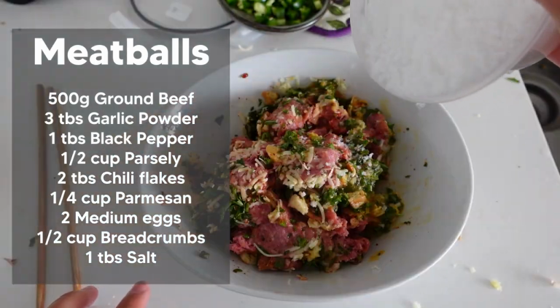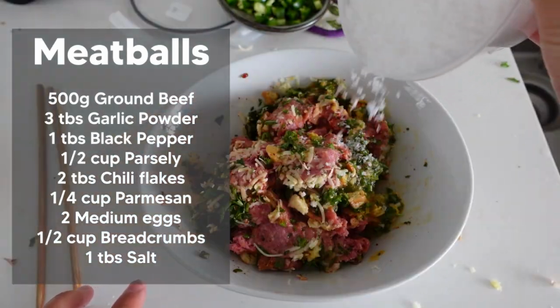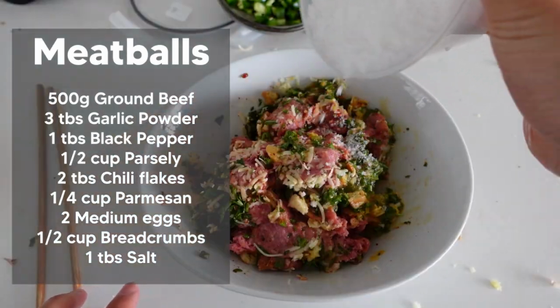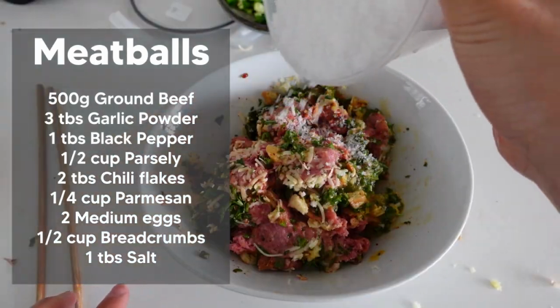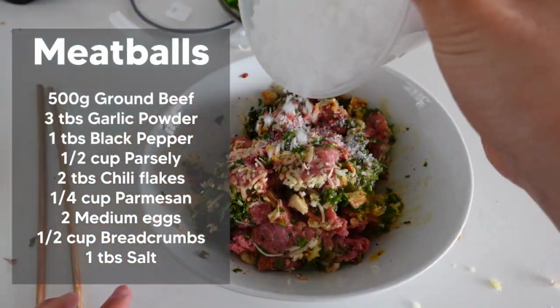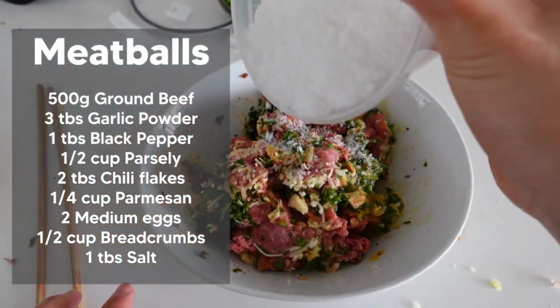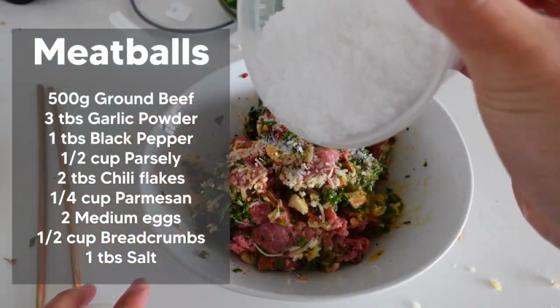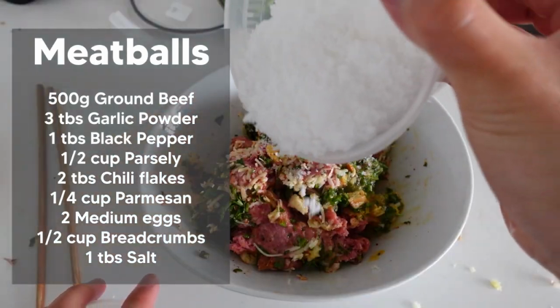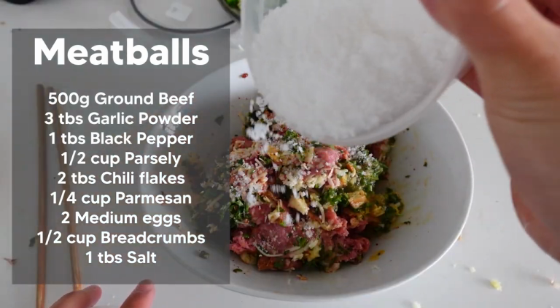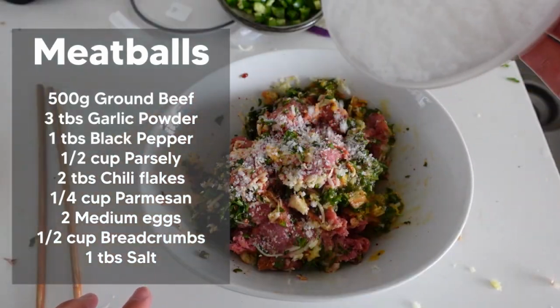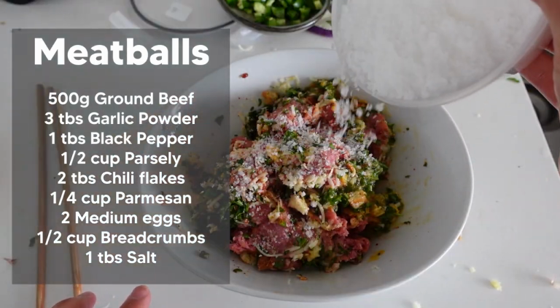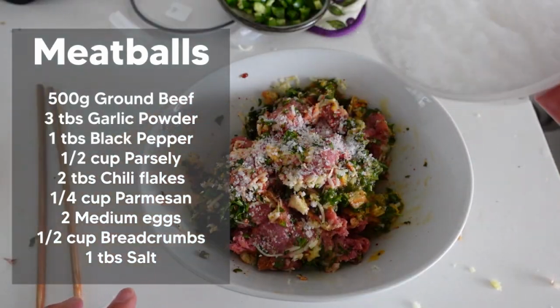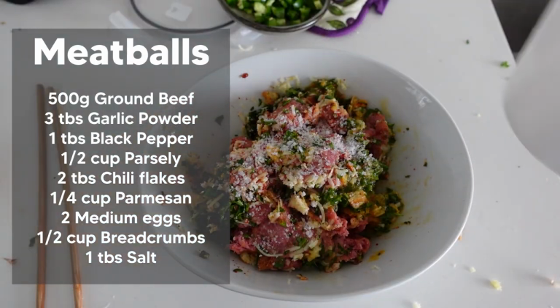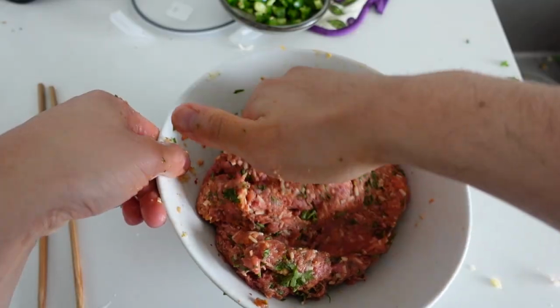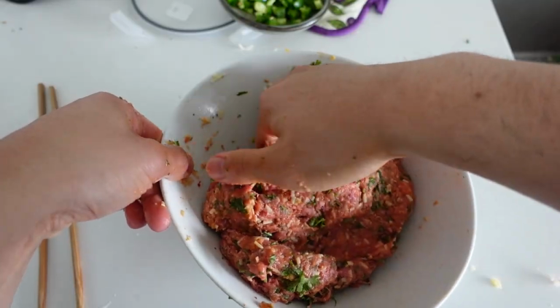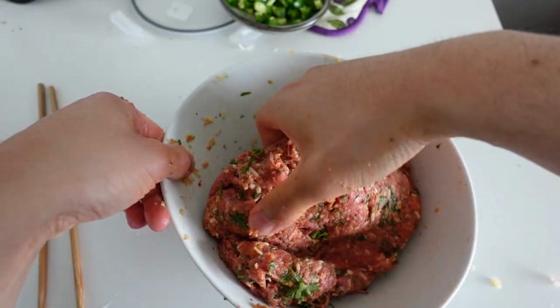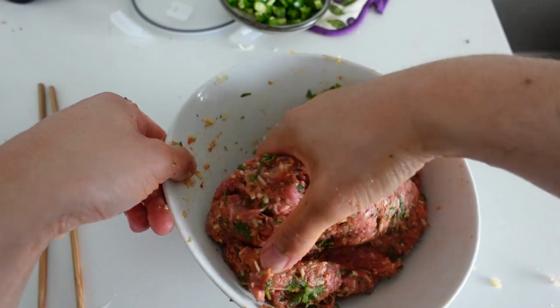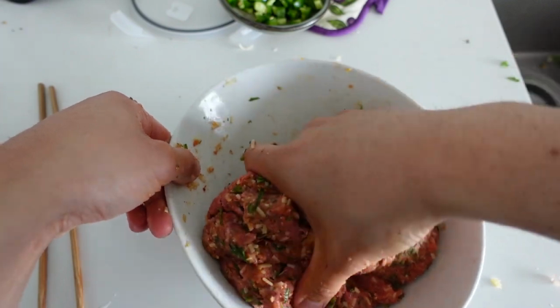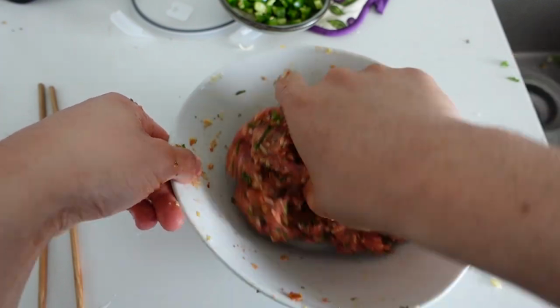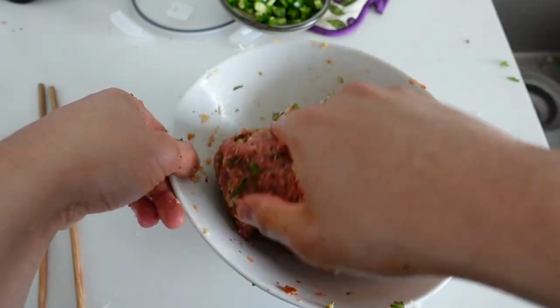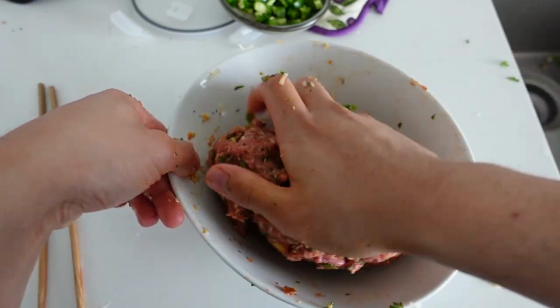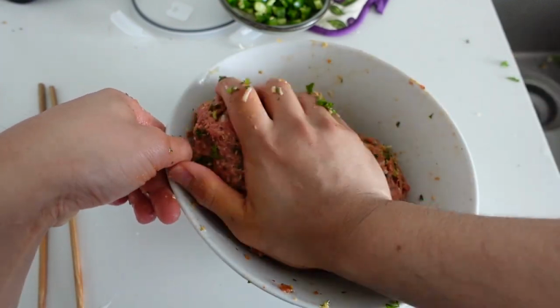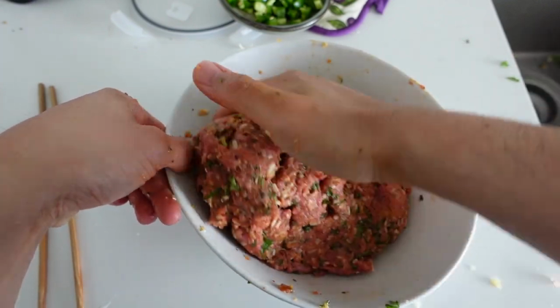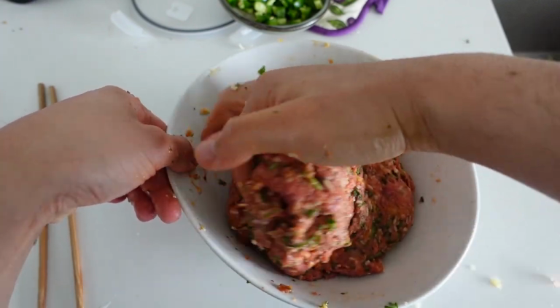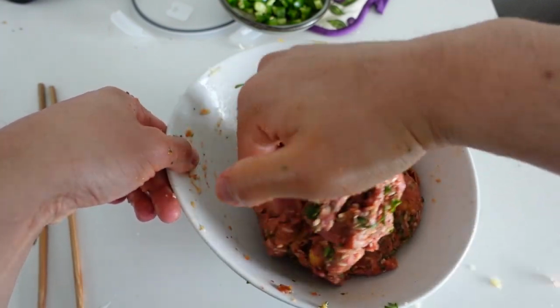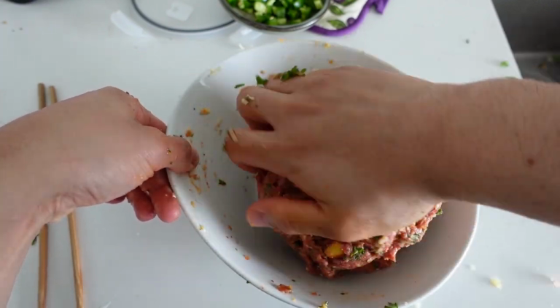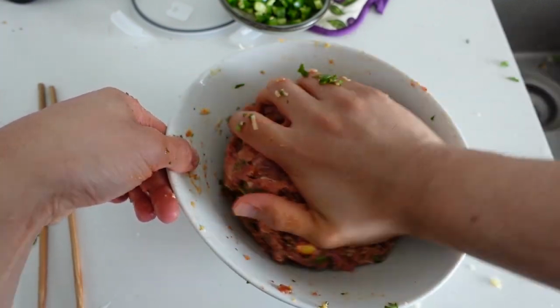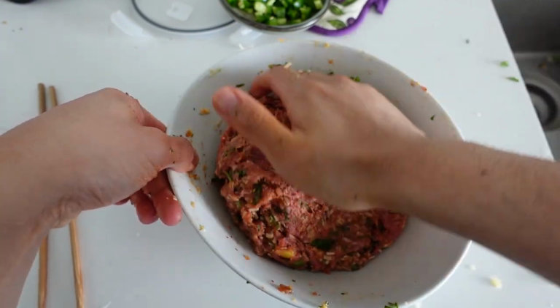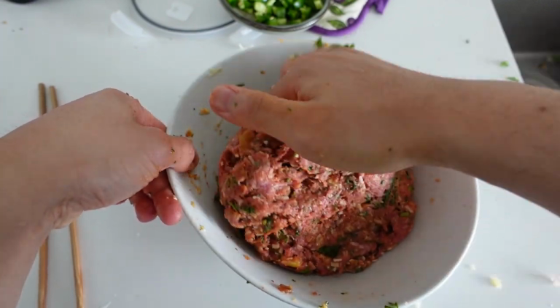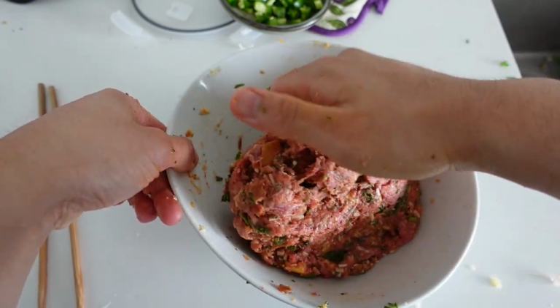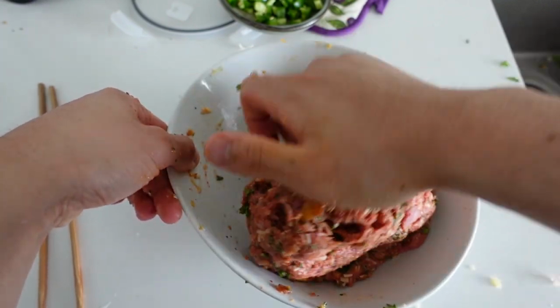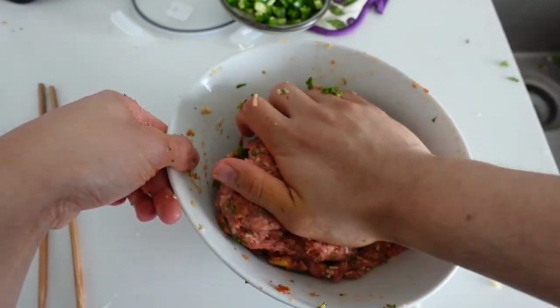Oh right, salt — salt. You don't want to forget the salt because you're a salty fuck. Okay, now you can give it a juicy mix.